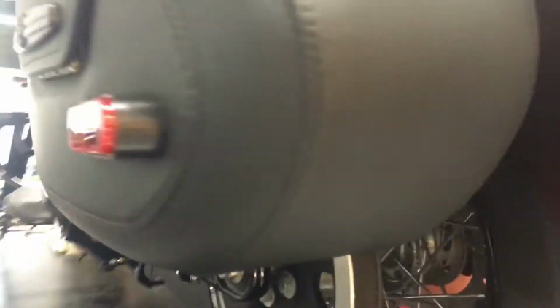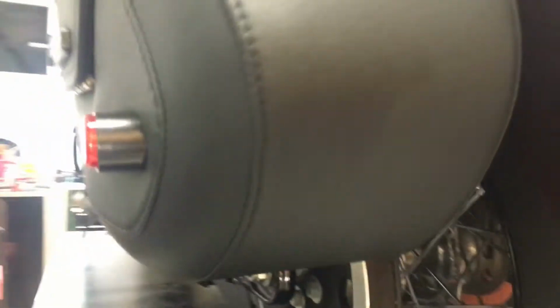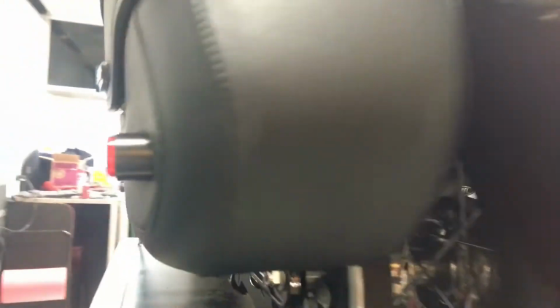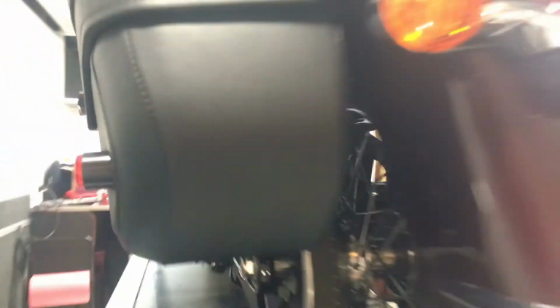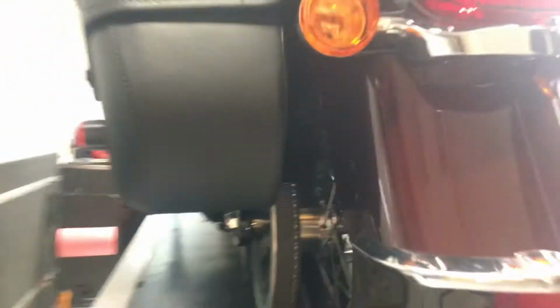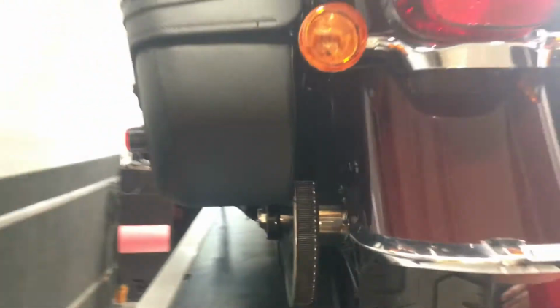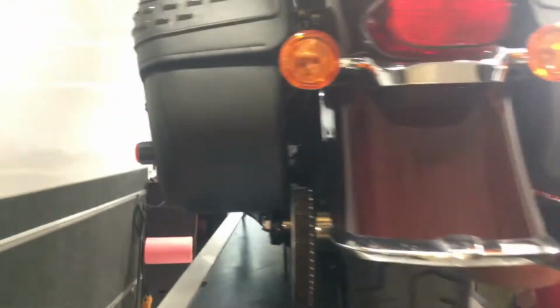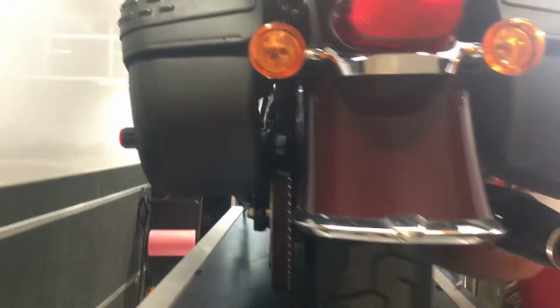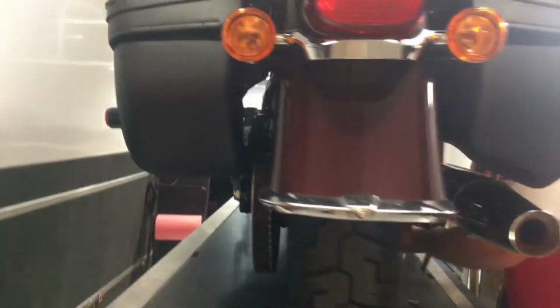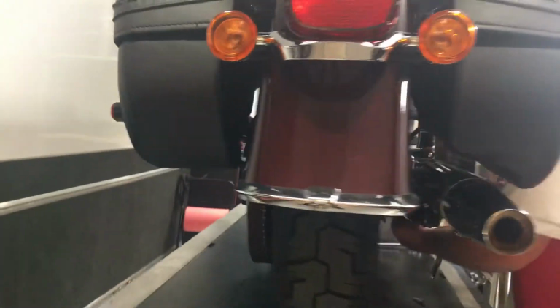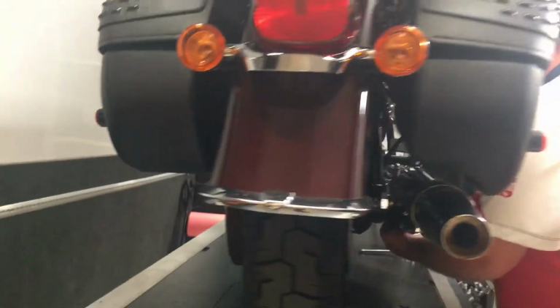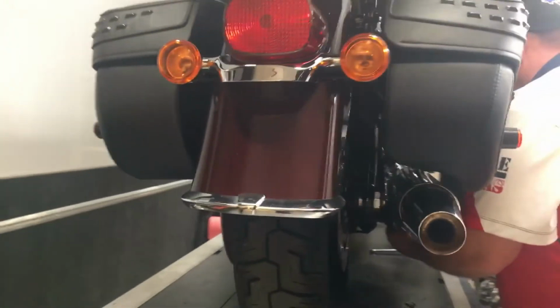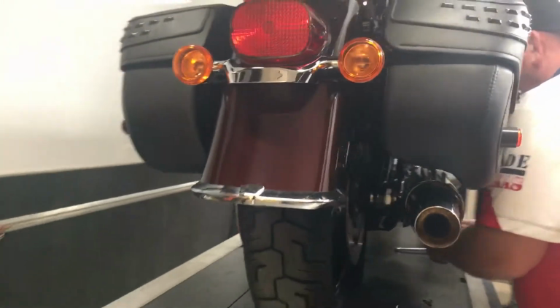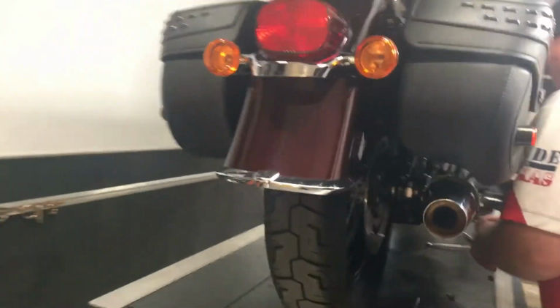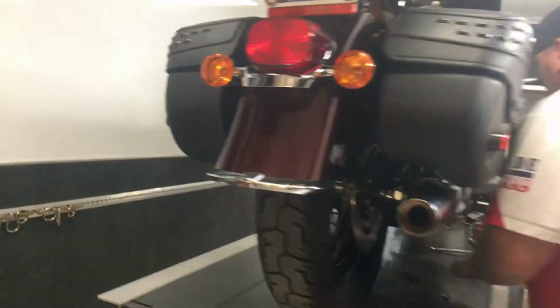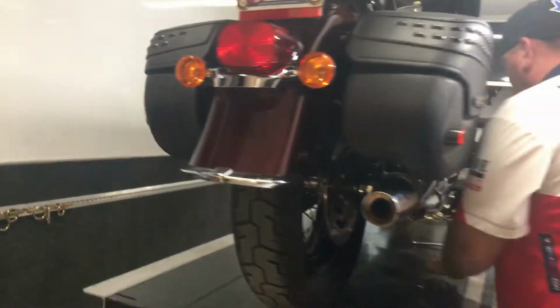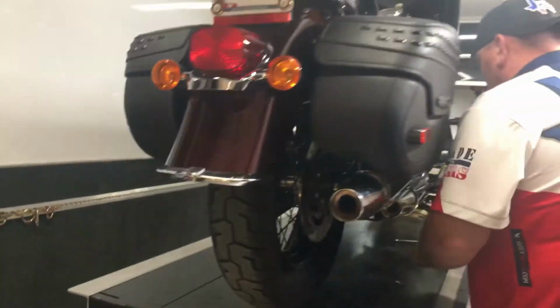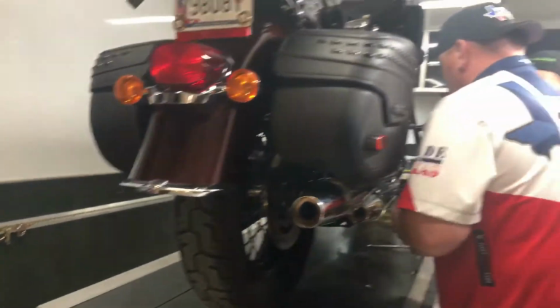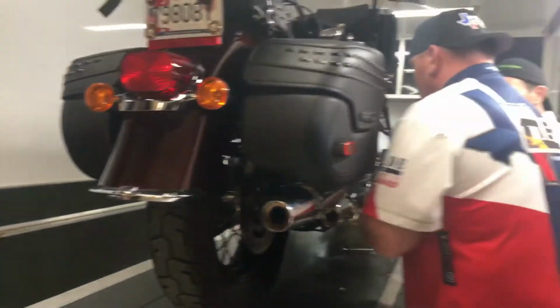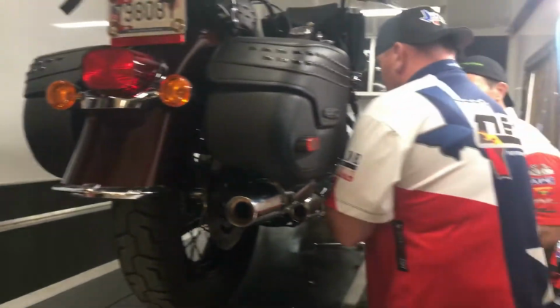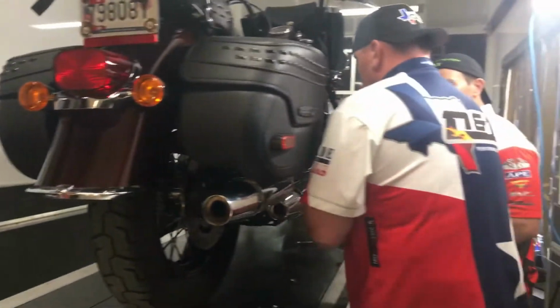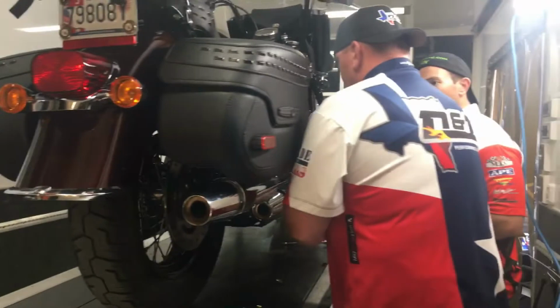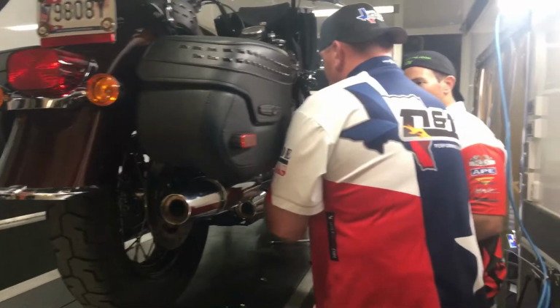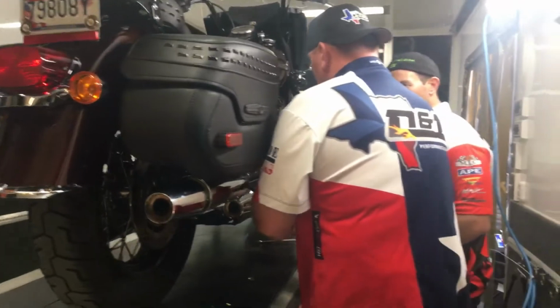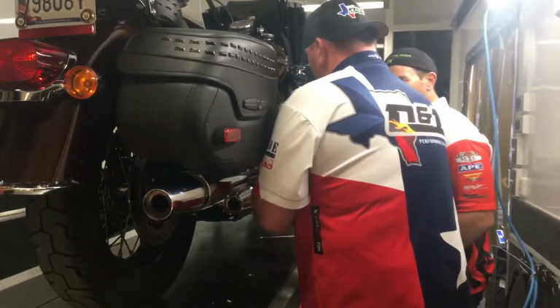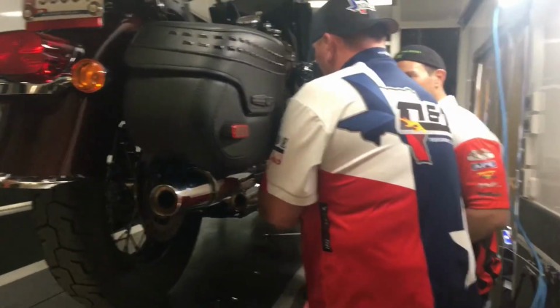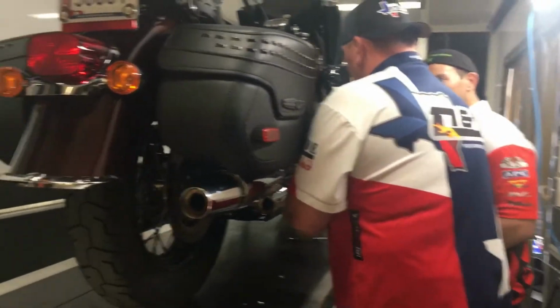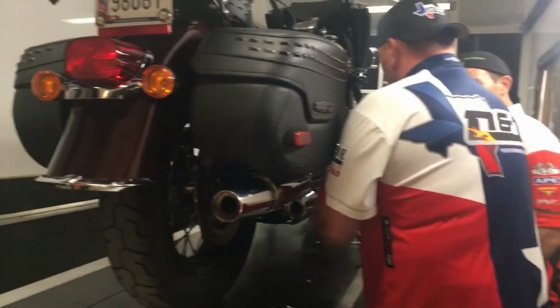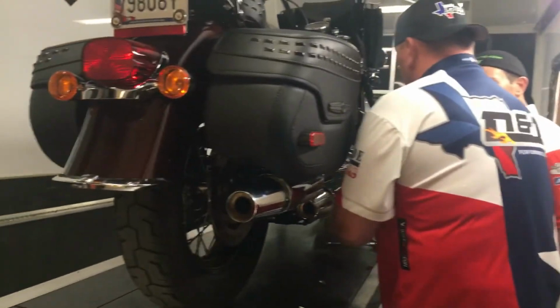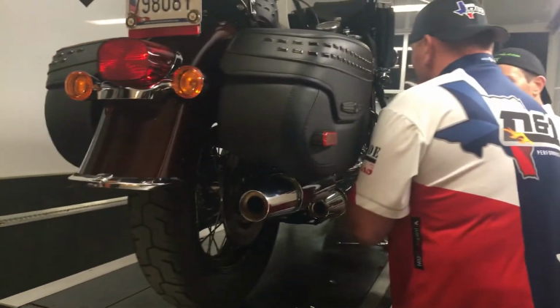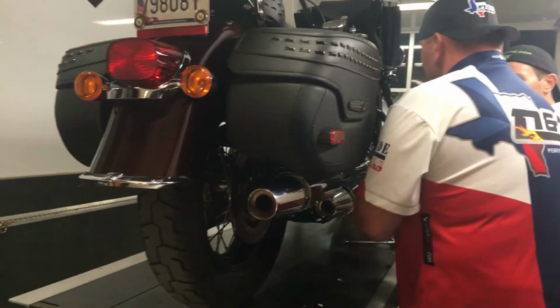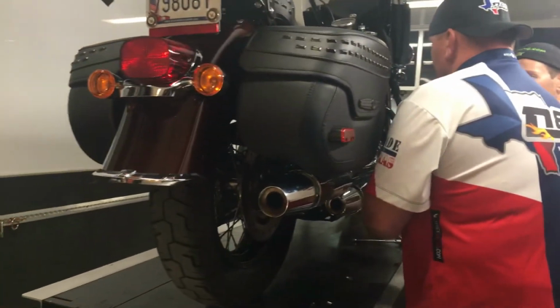What are the key selling points for your exhaust? I know it has a great sound to it. How about performance and some of the other selling points?